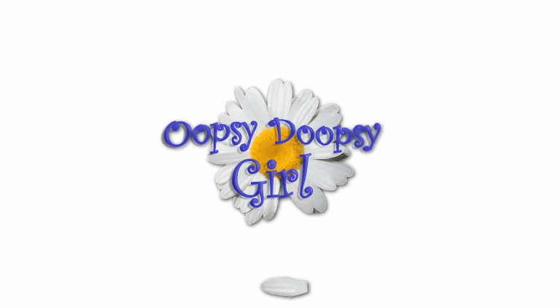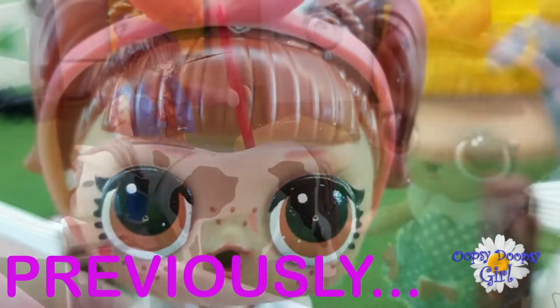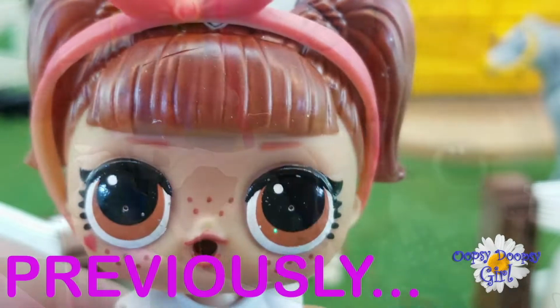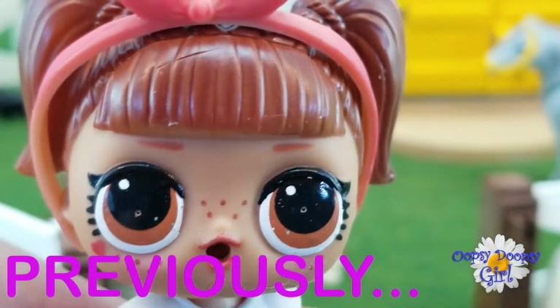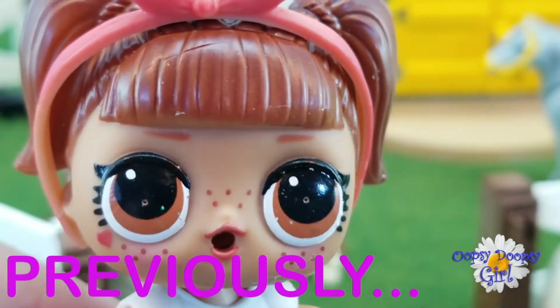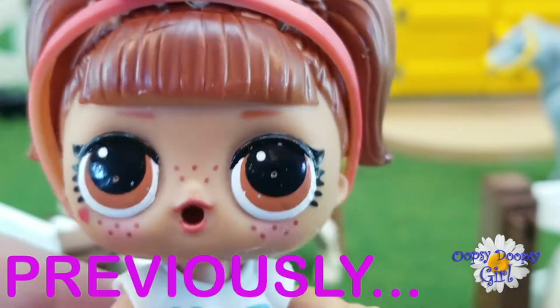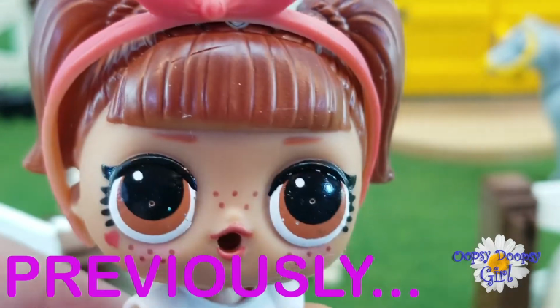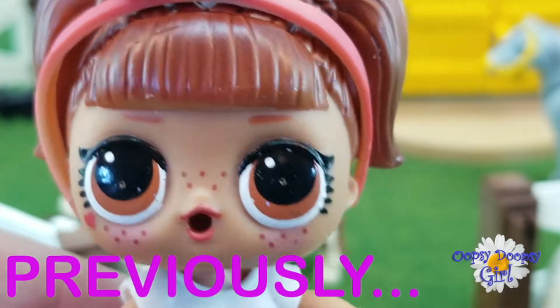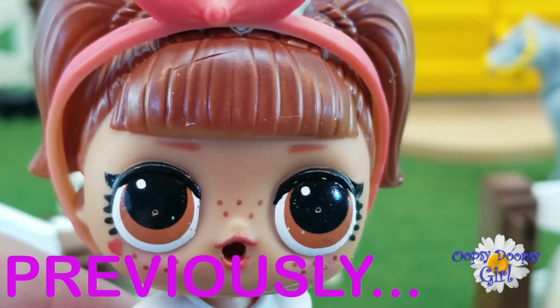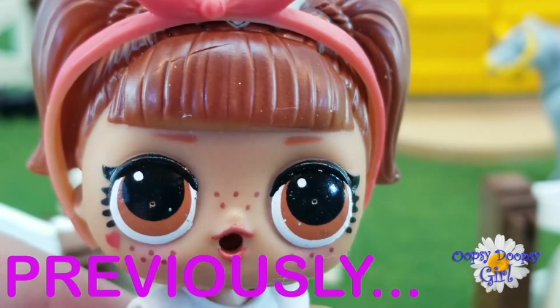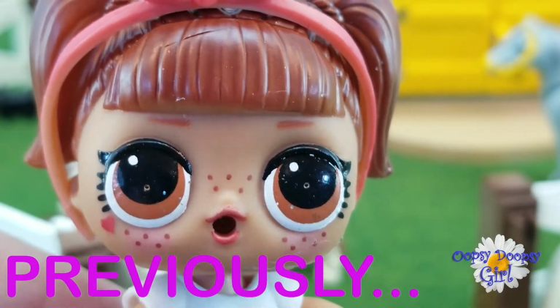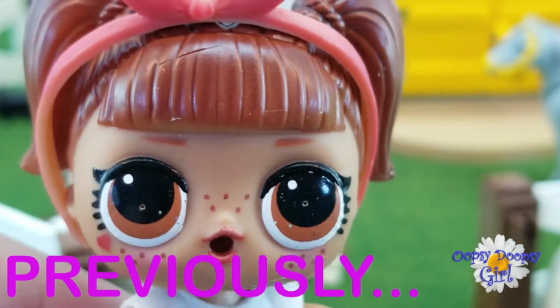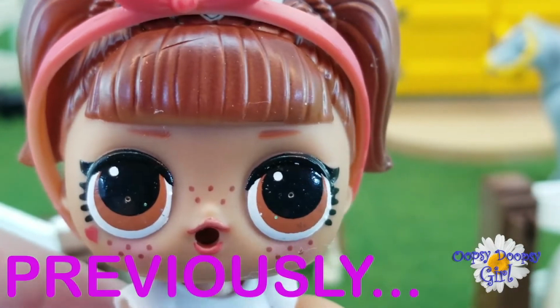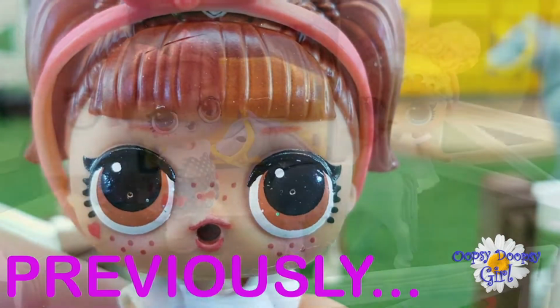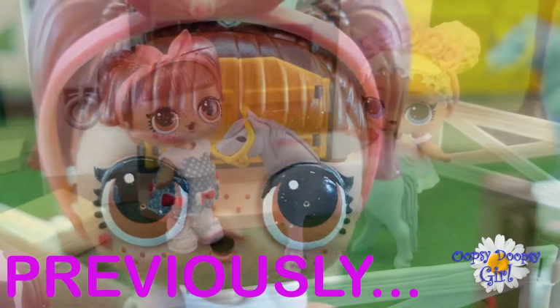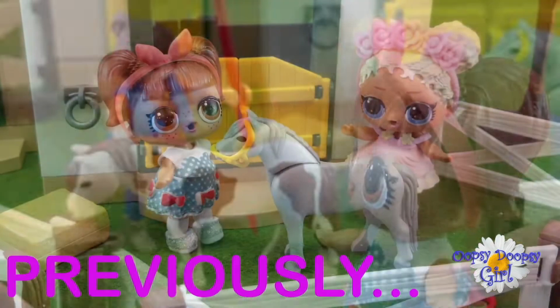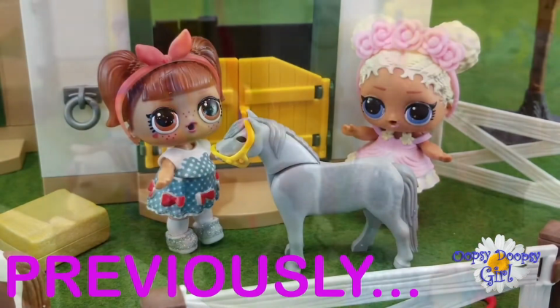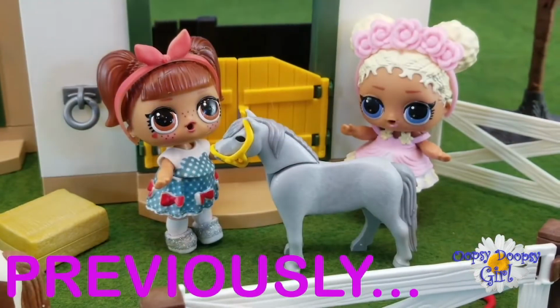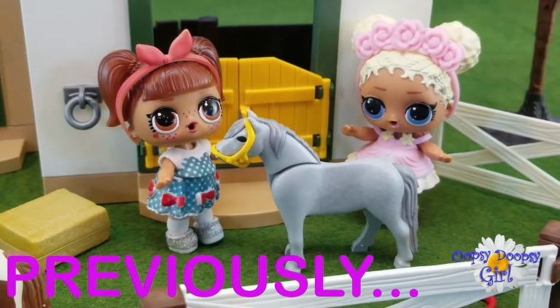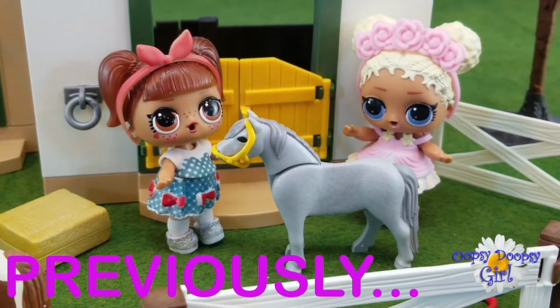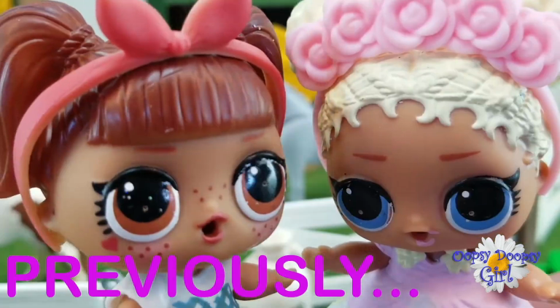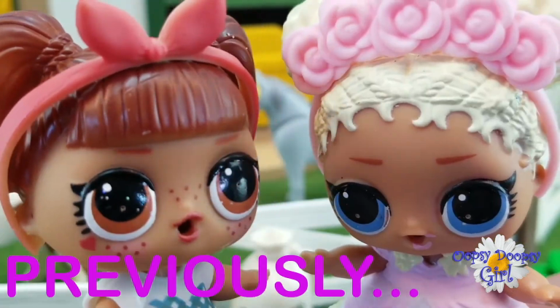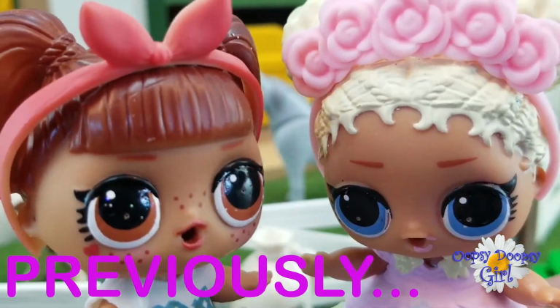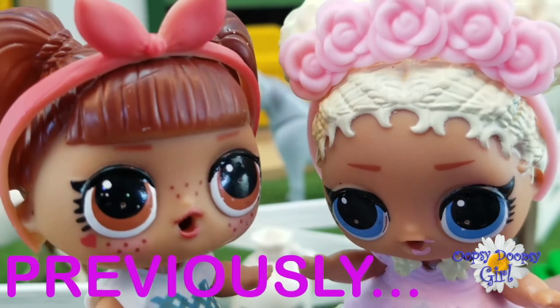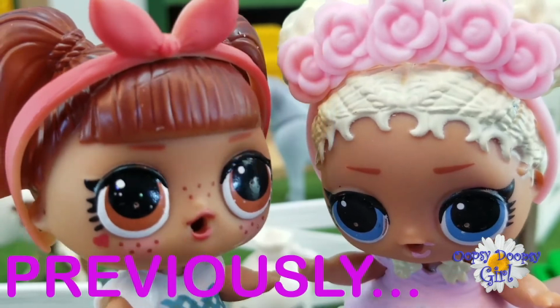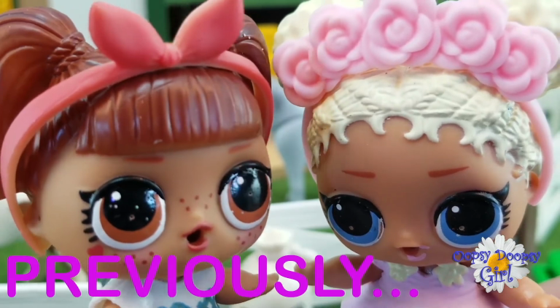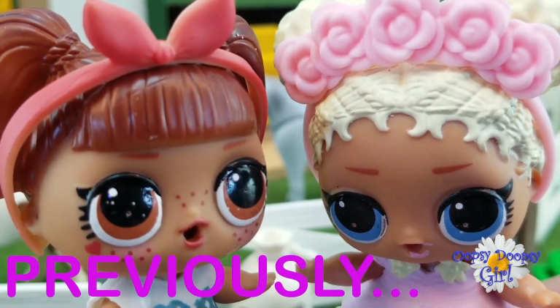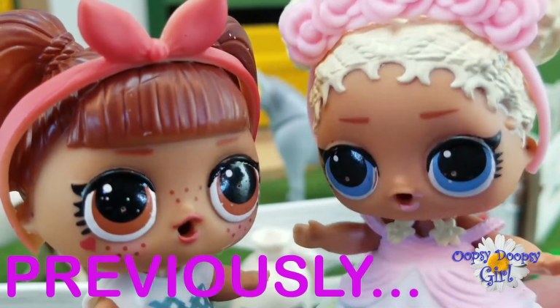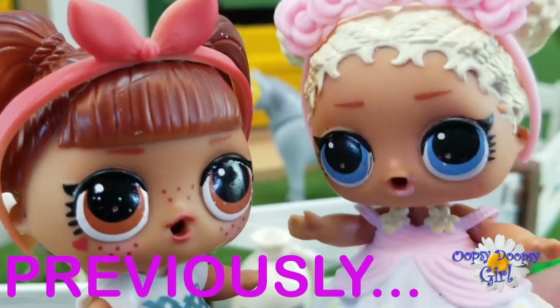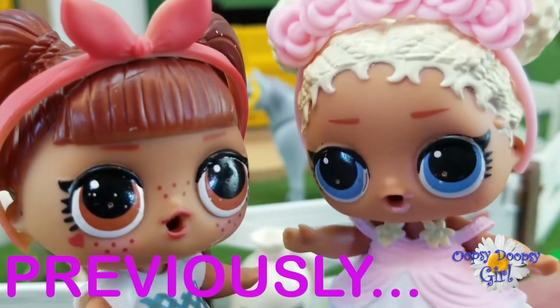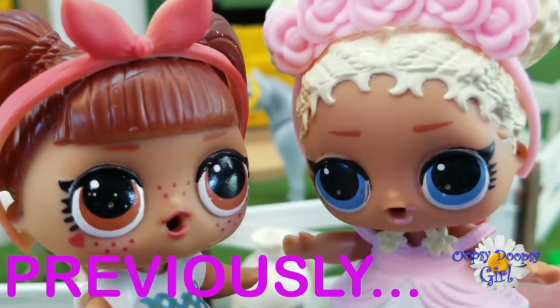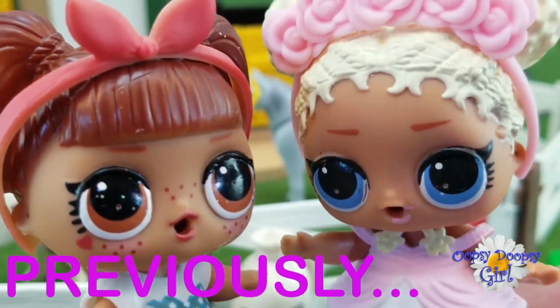I'm so excited for new ponies! I hear the horses coming! Me too!